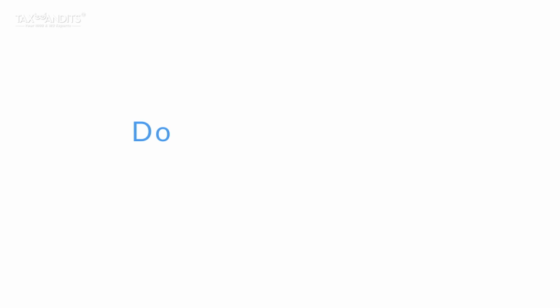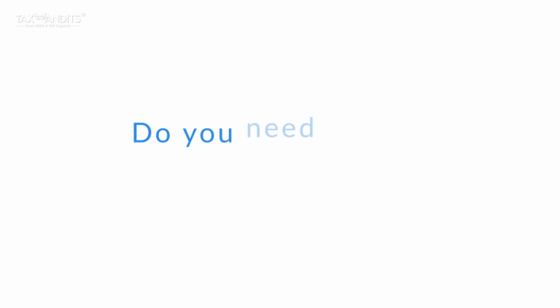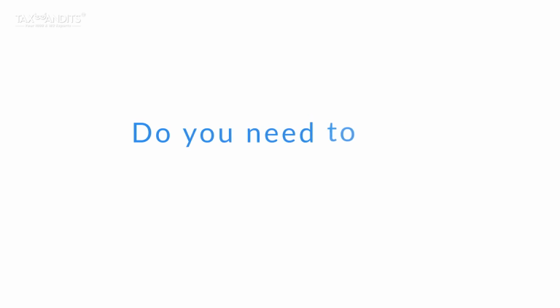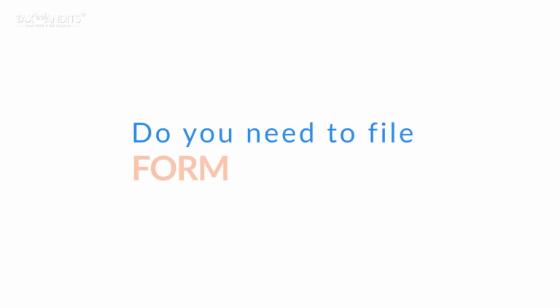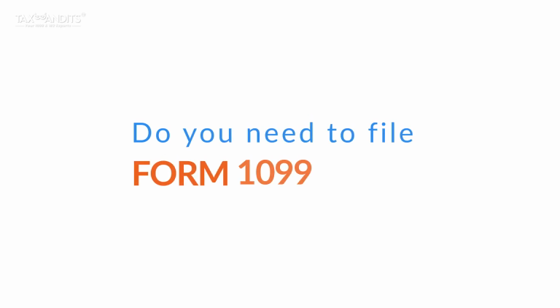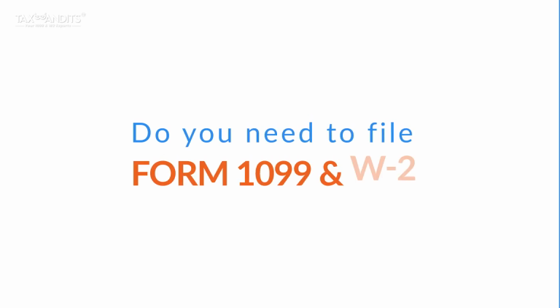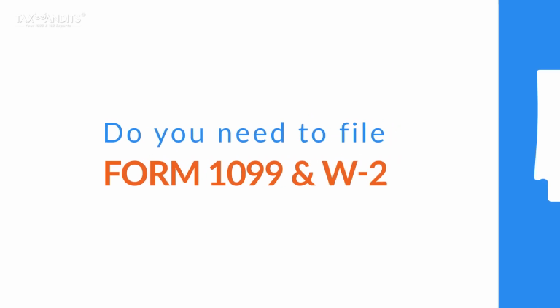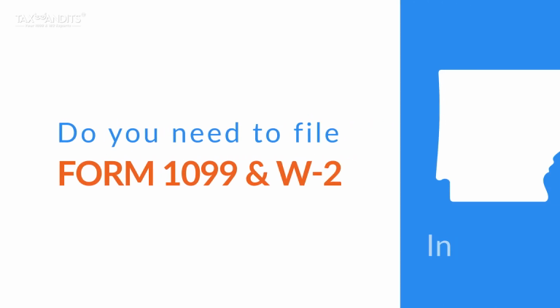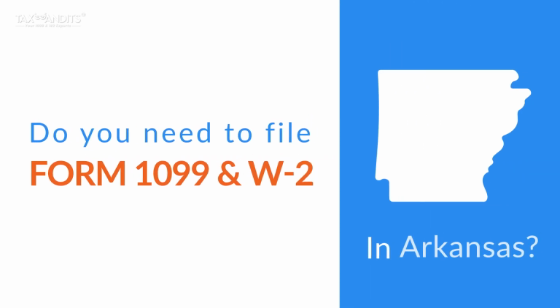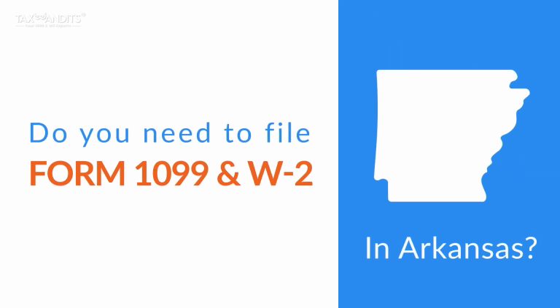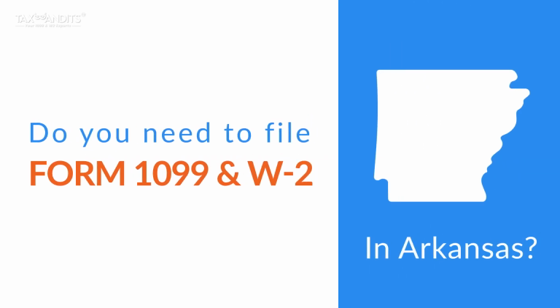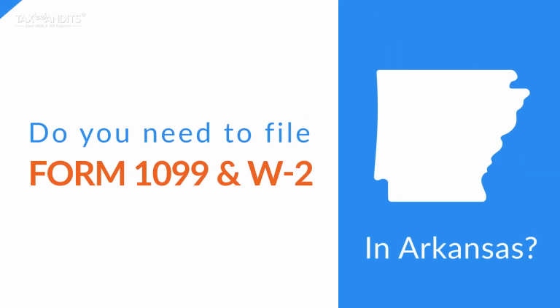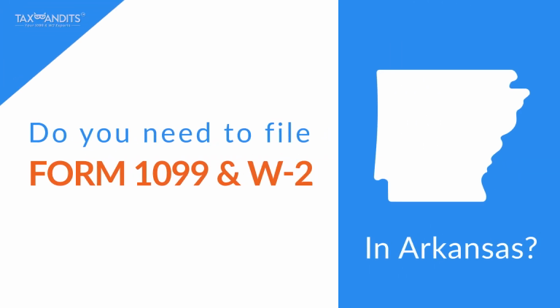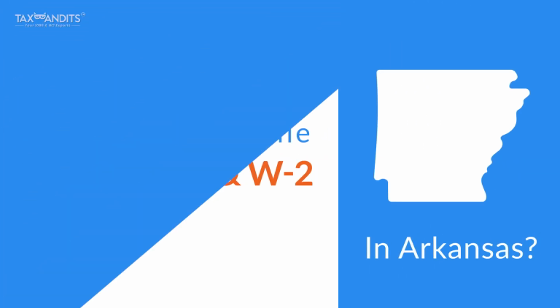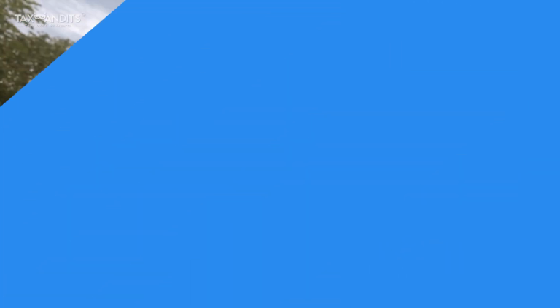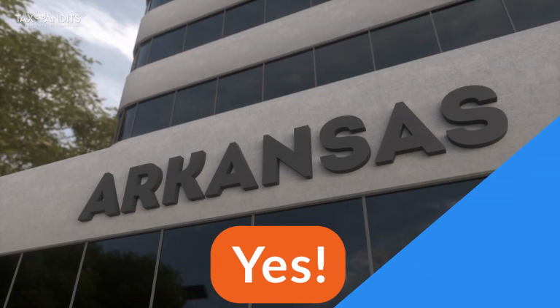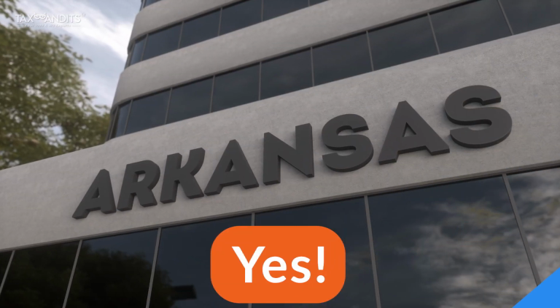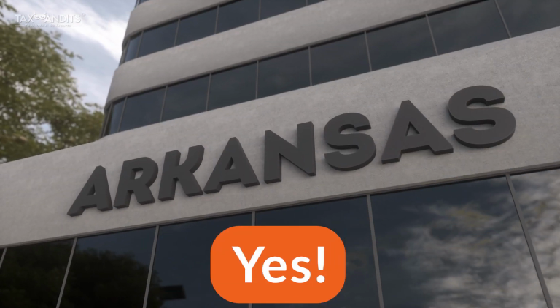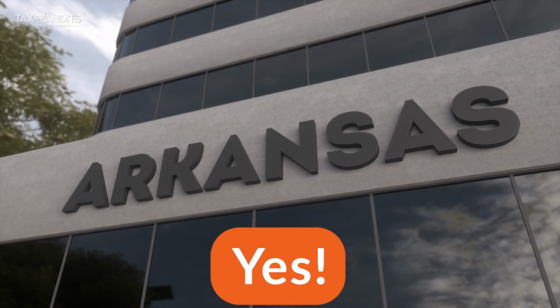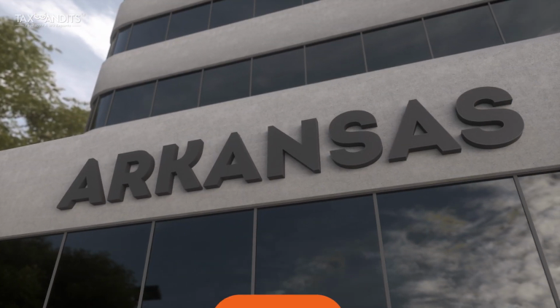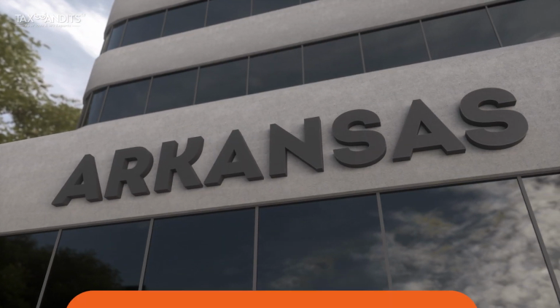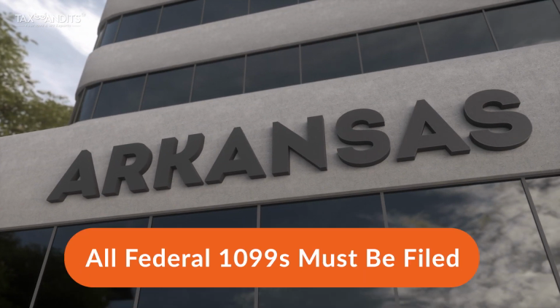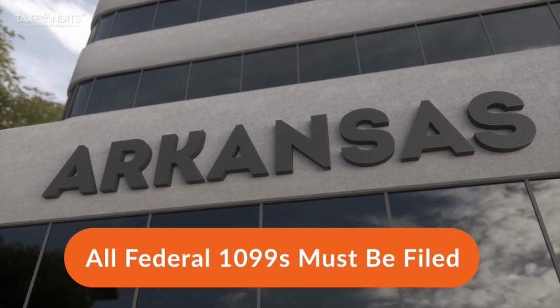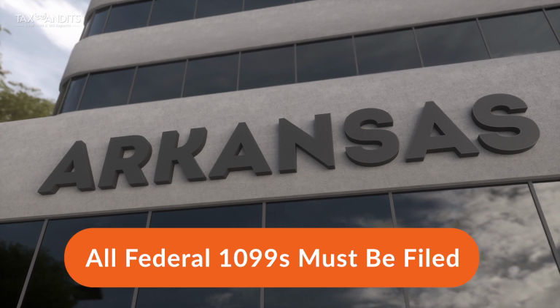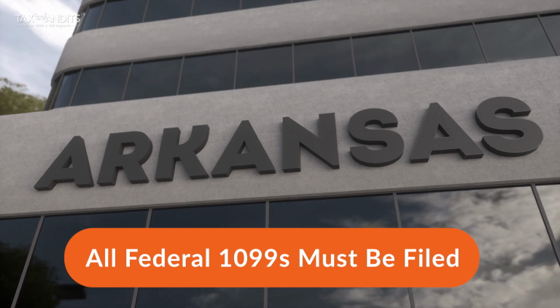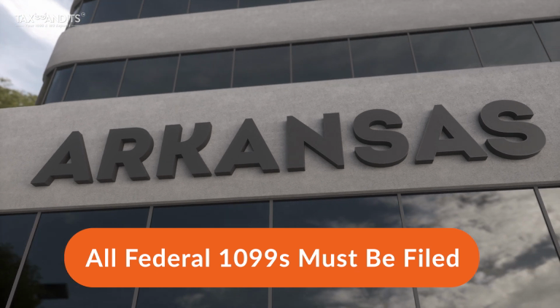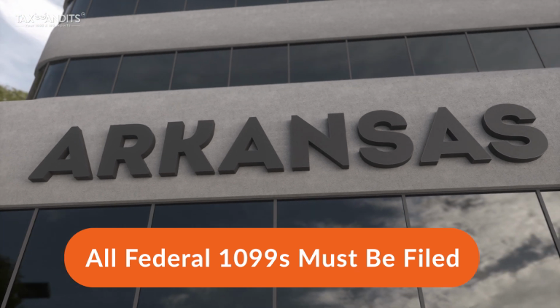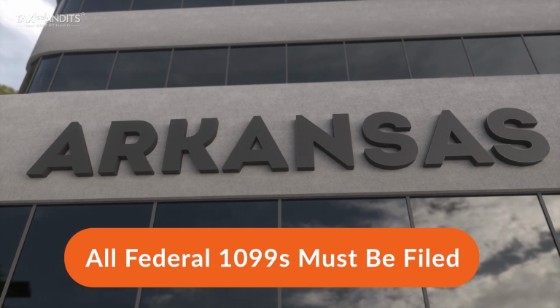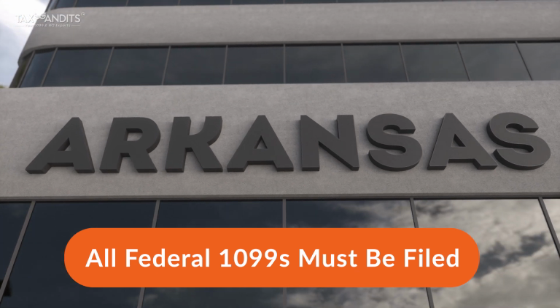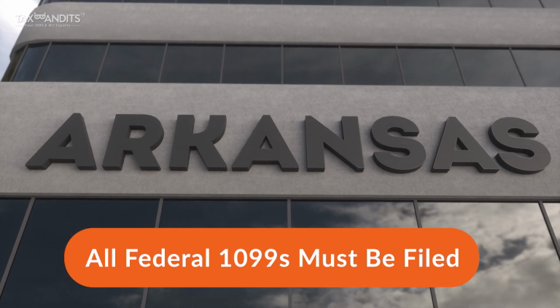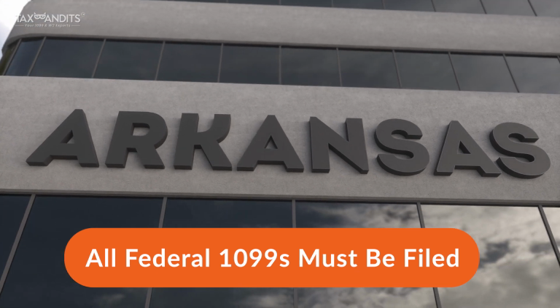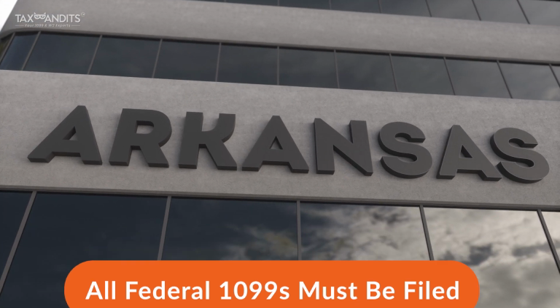Do you need to file Form 1099 and W-2 in Arkansas? In Arkansas, all 1099 forms that you file with the IRS must also be filed with your state.